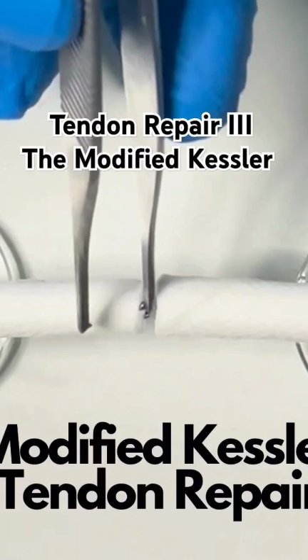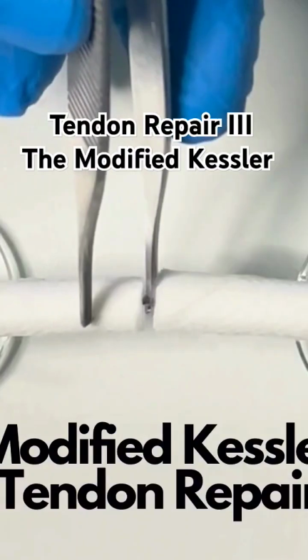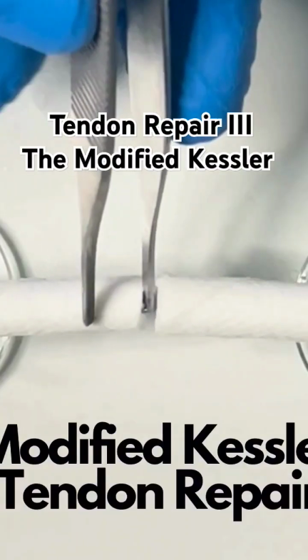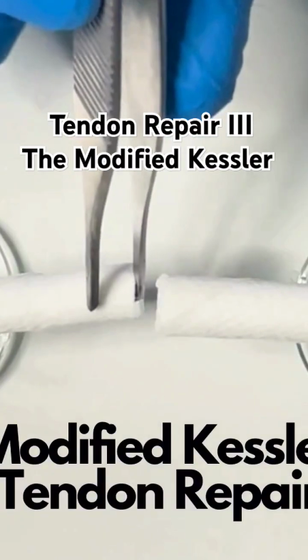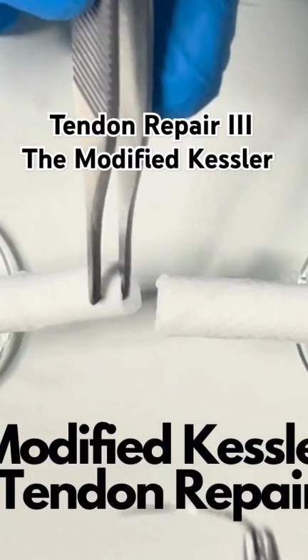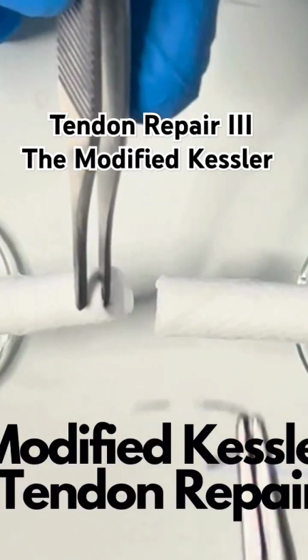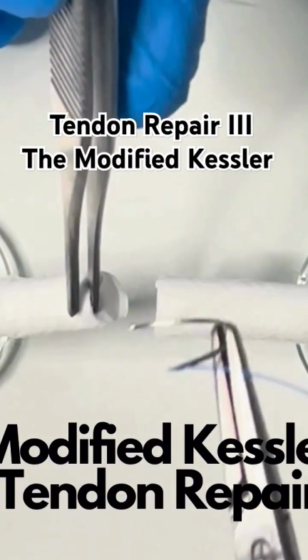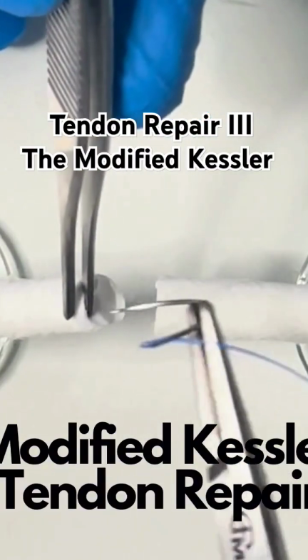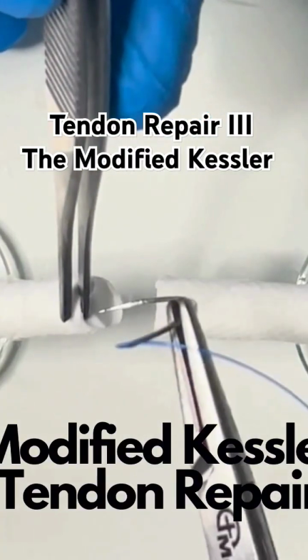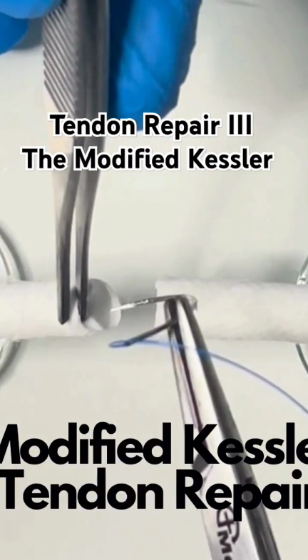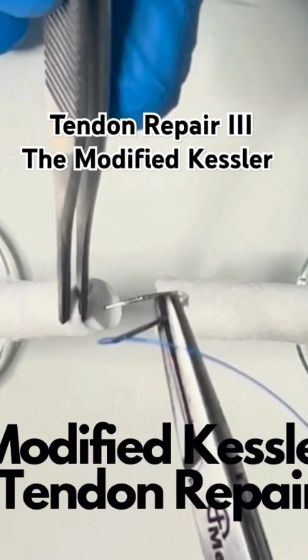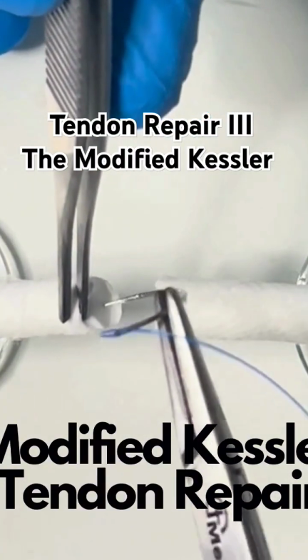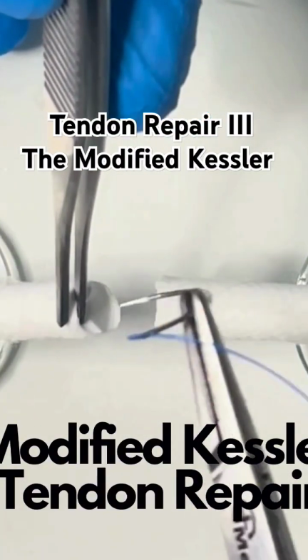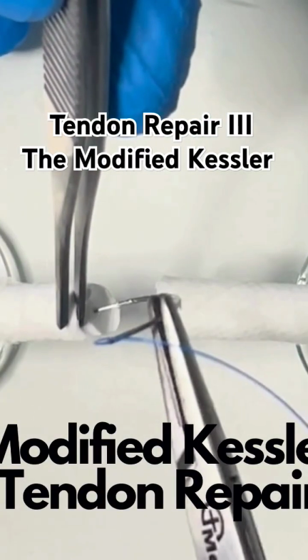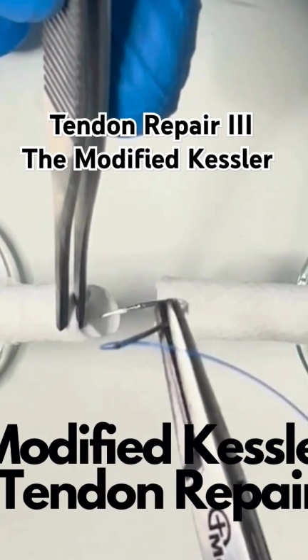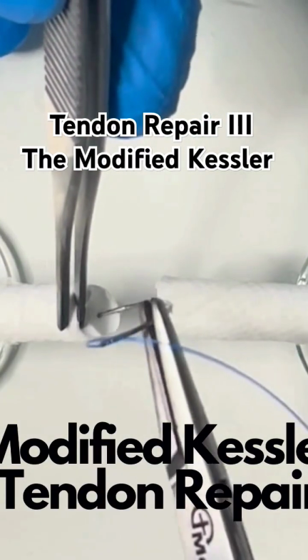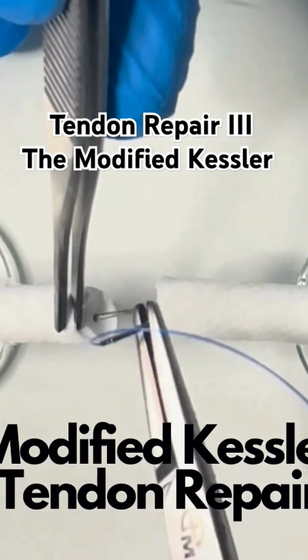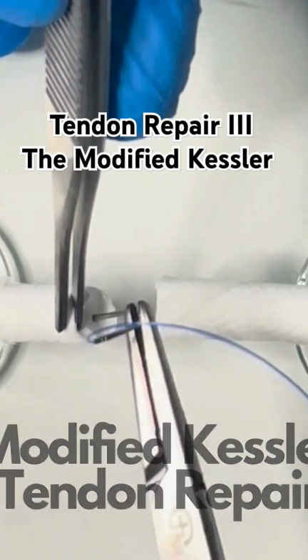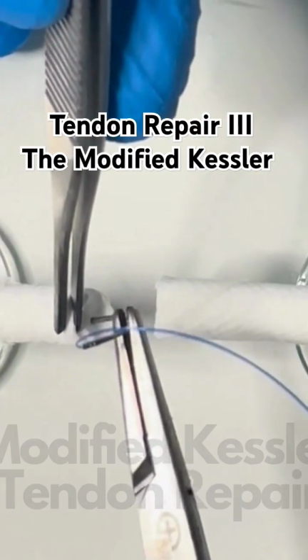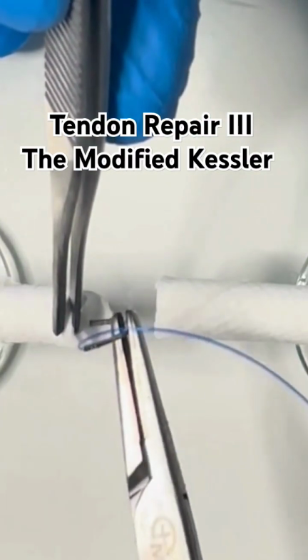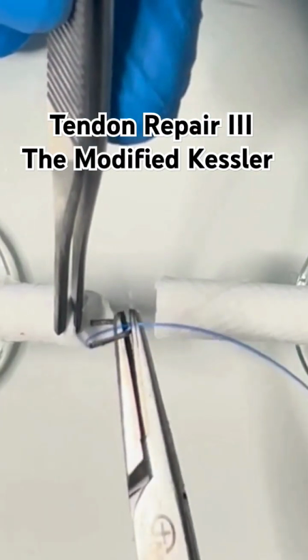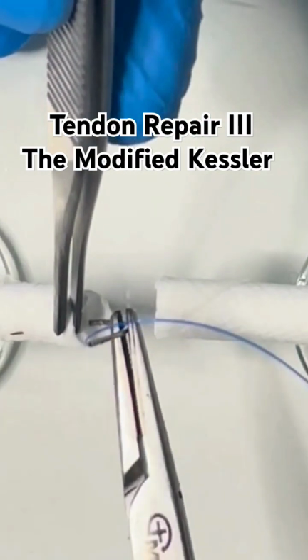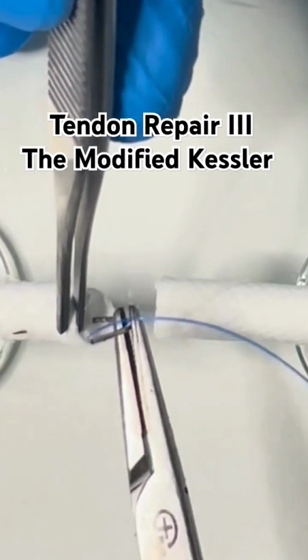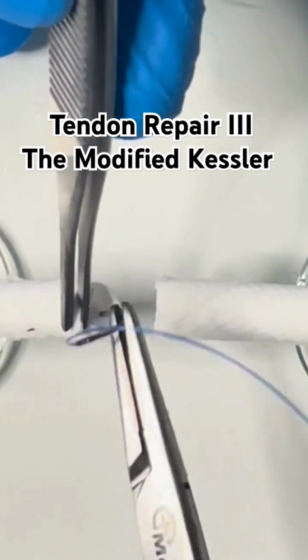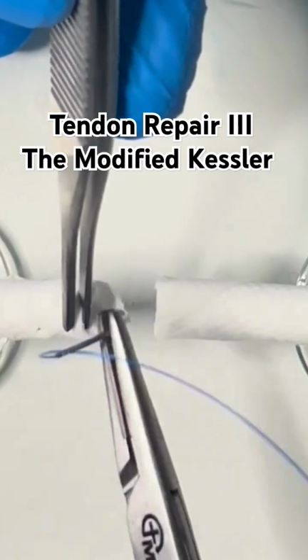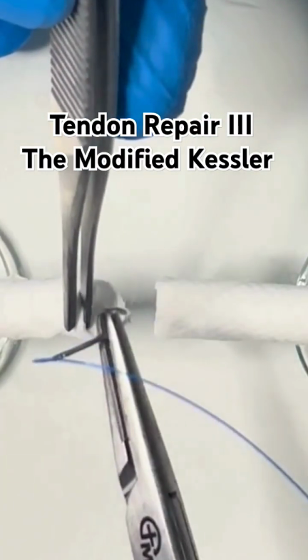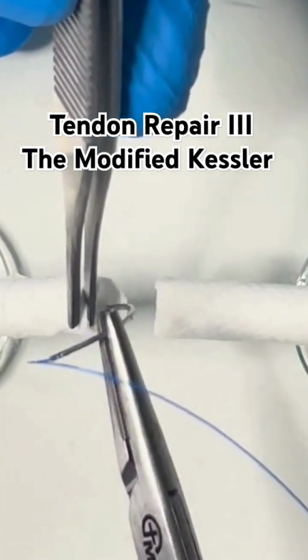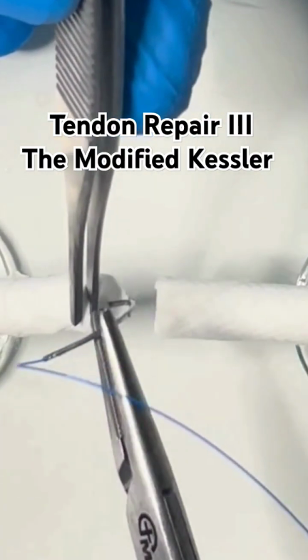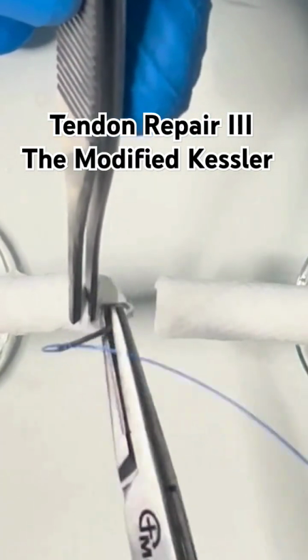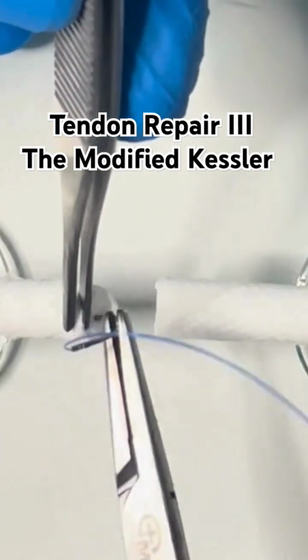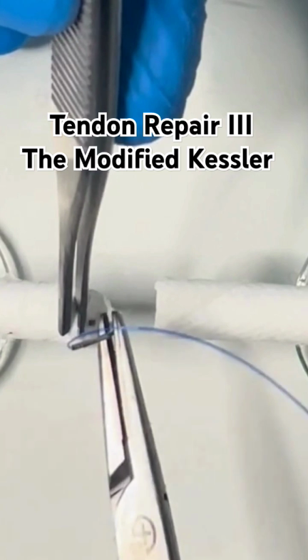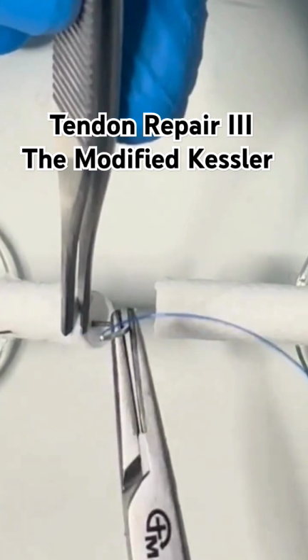The modified Kessler can be left as a two-stranded repair or continued and made into a four-stranded repair.